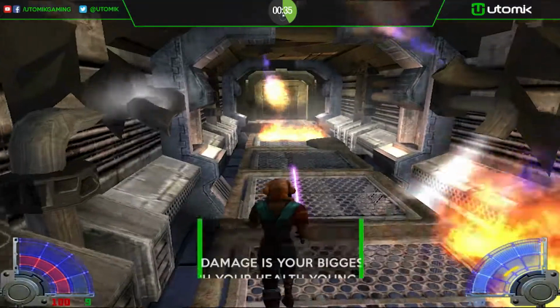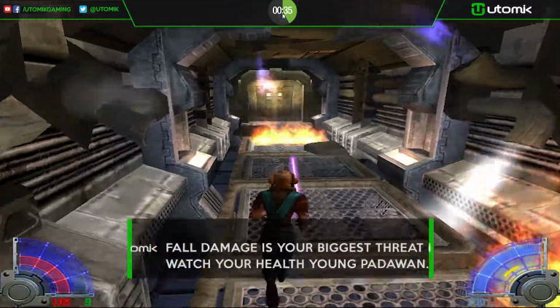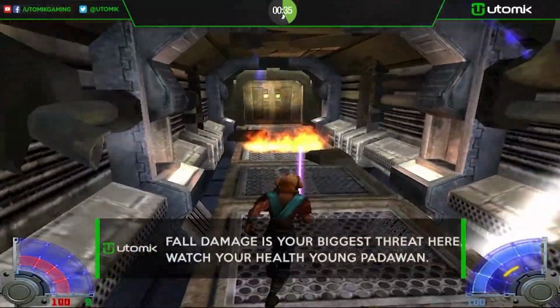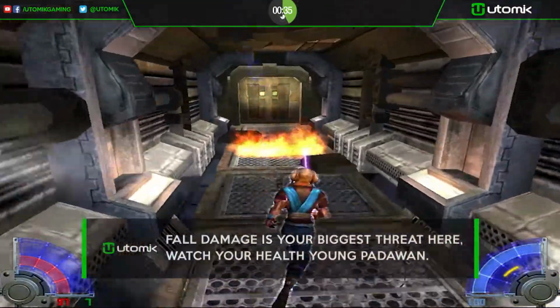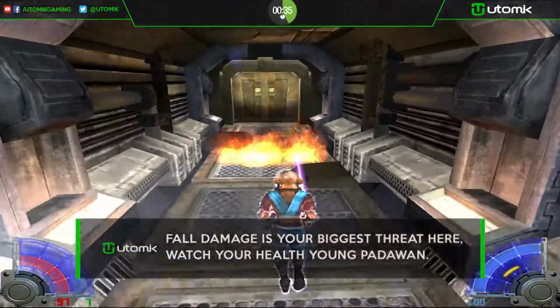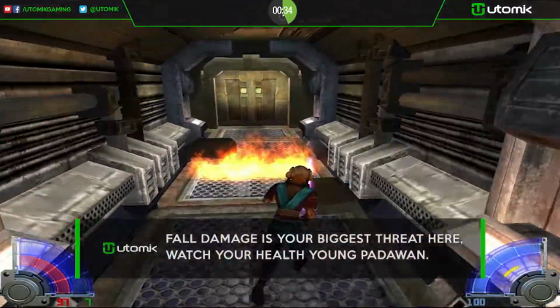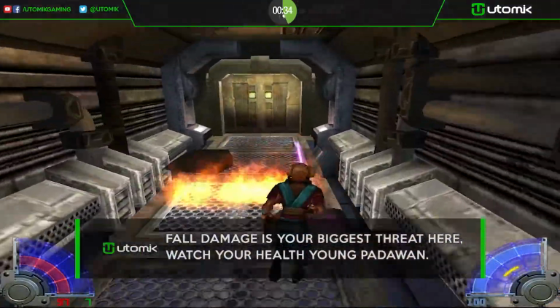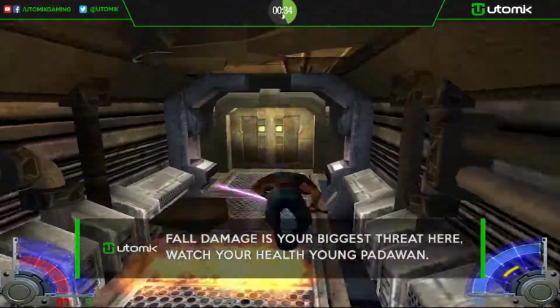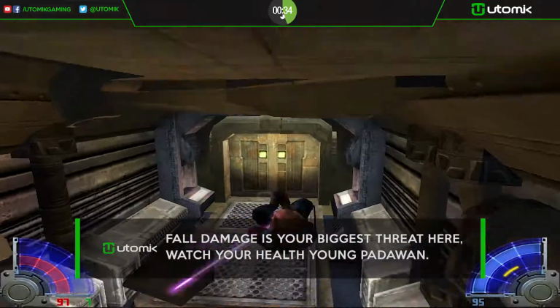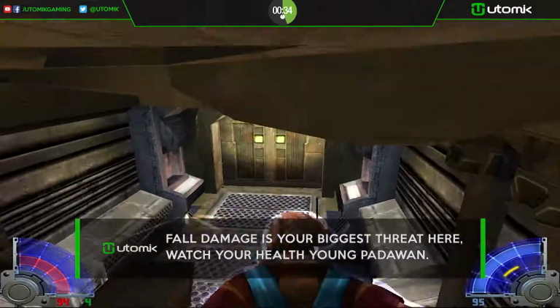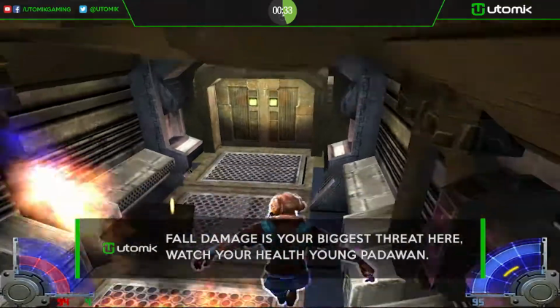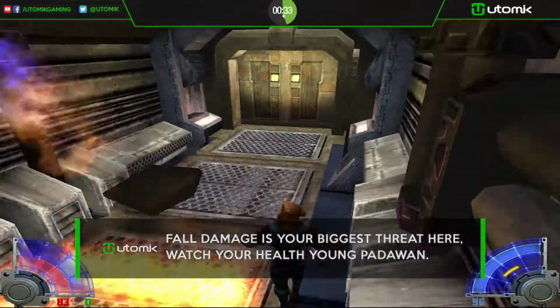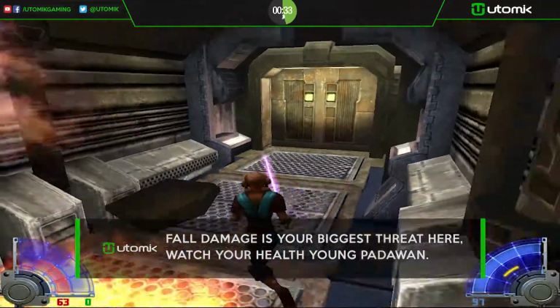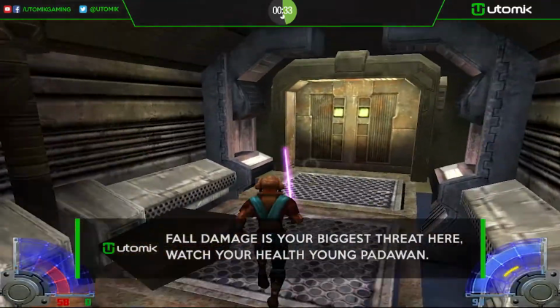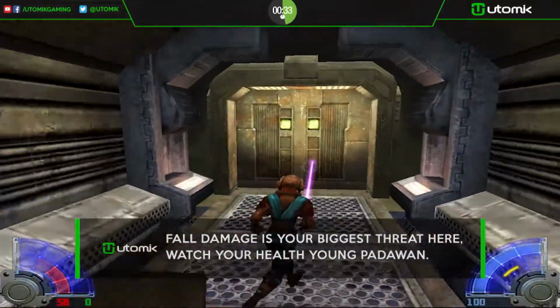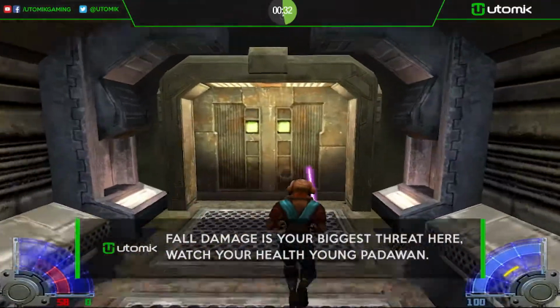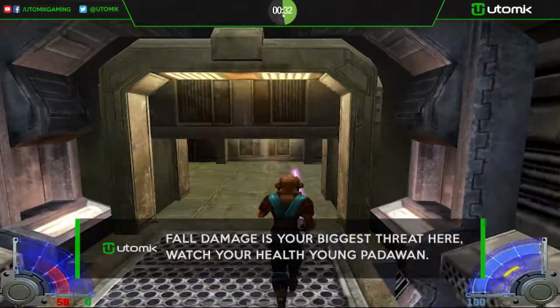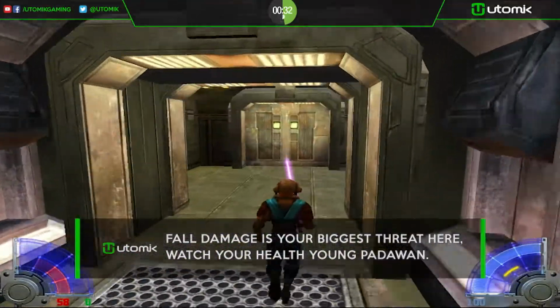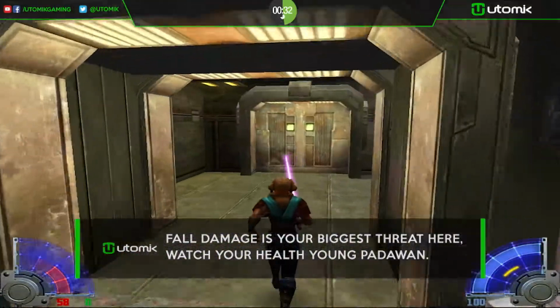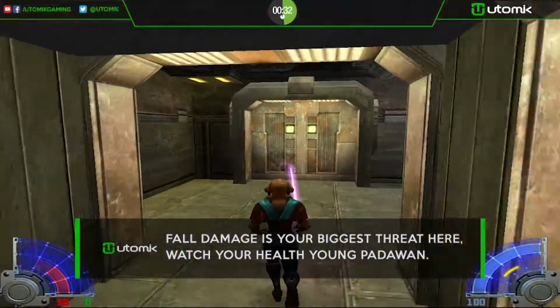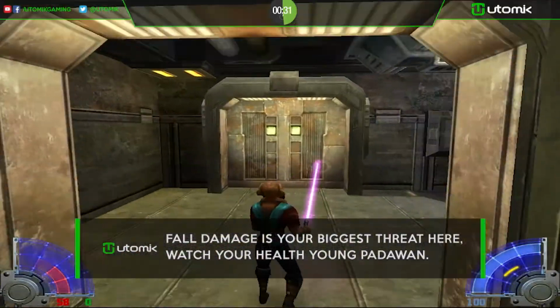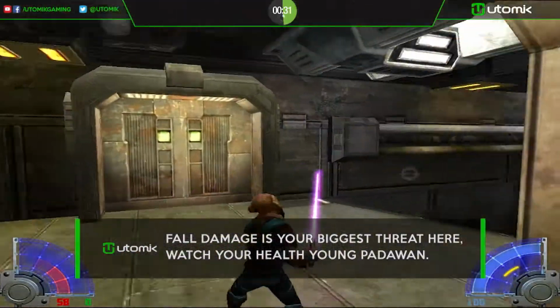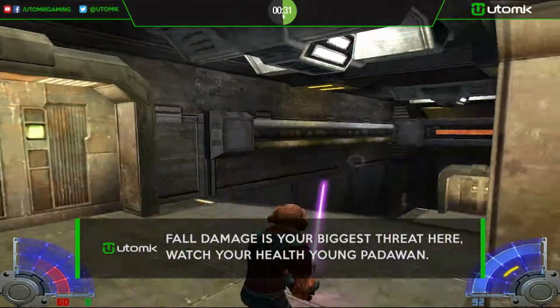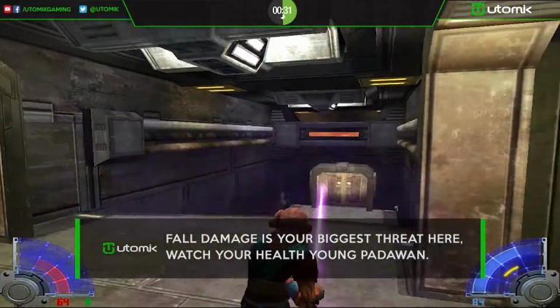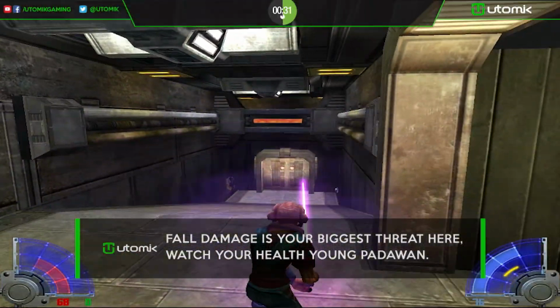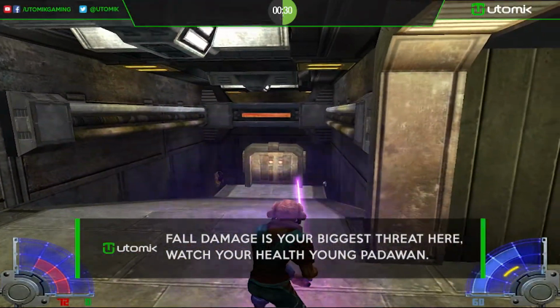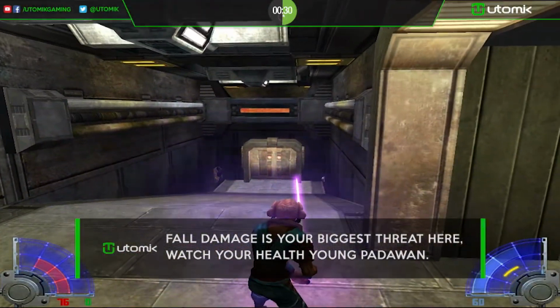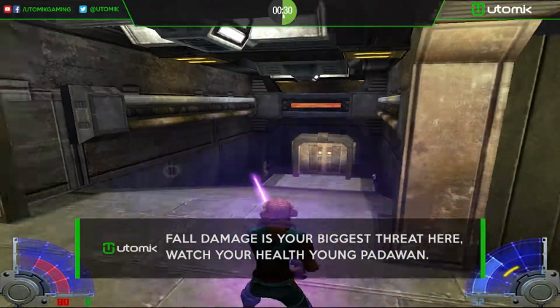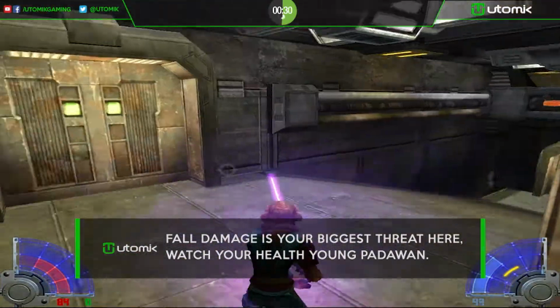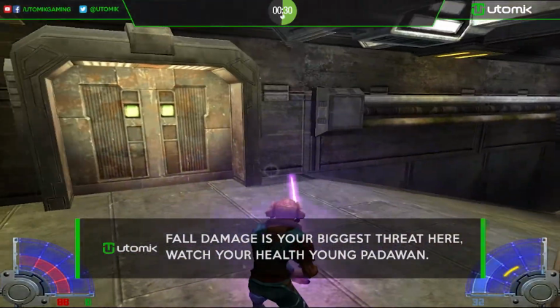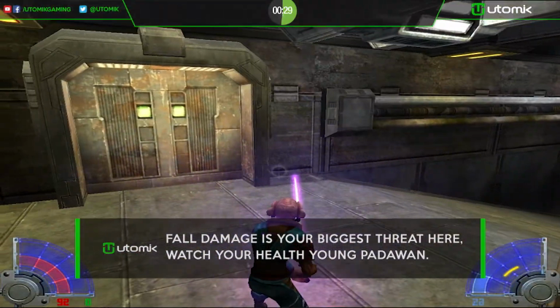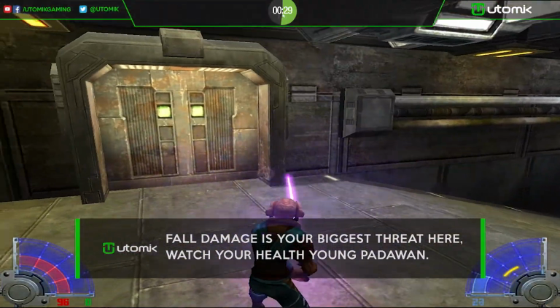This game's fall damage is very unforgiving, as are the enemies you encounter, making my personal favorite Jedi power — the heal — essential.